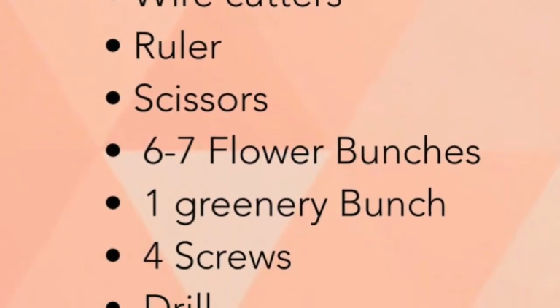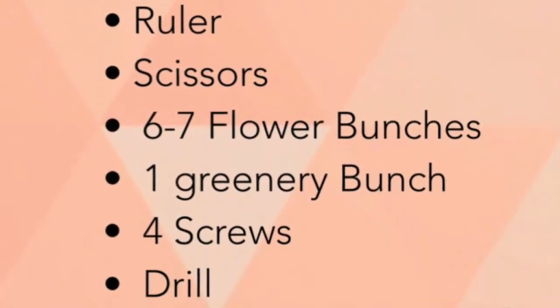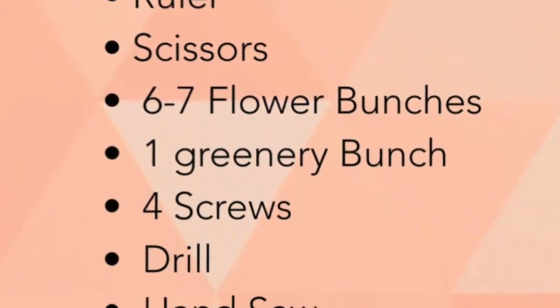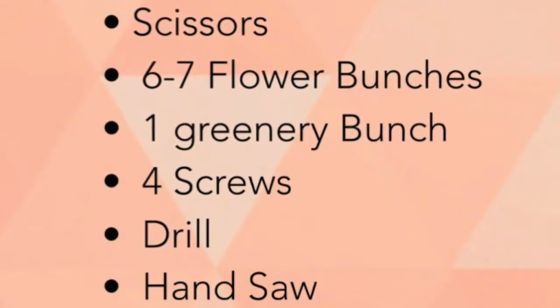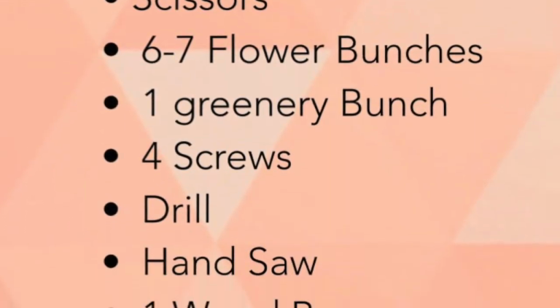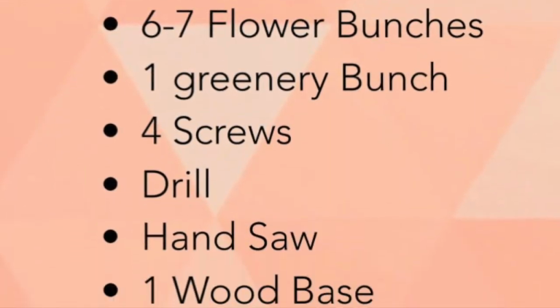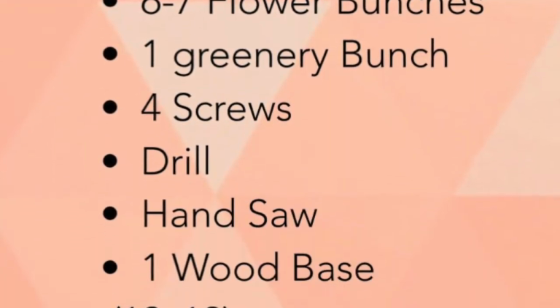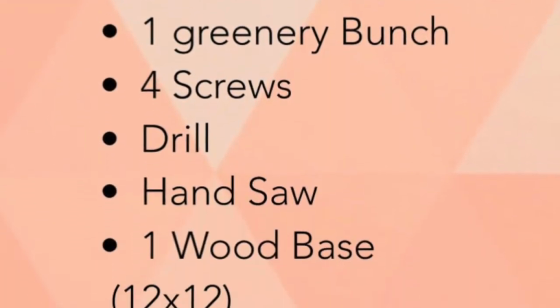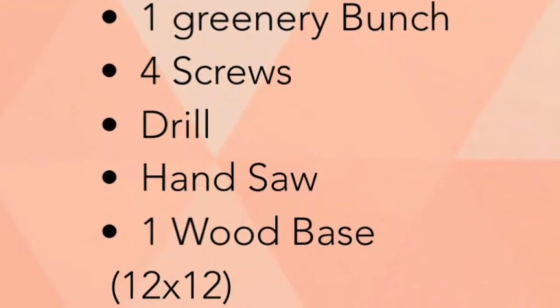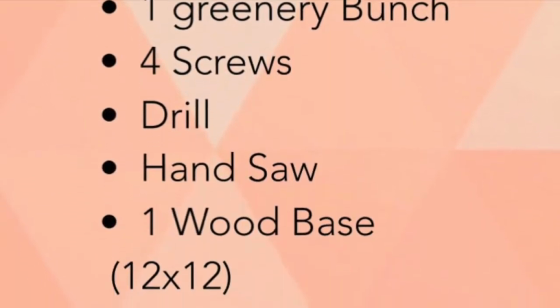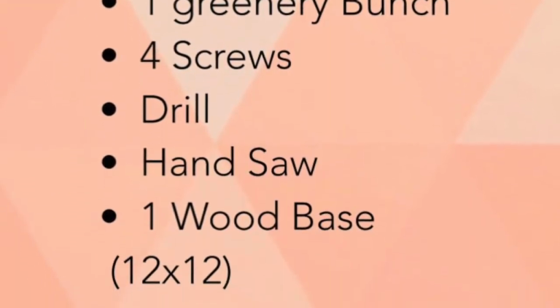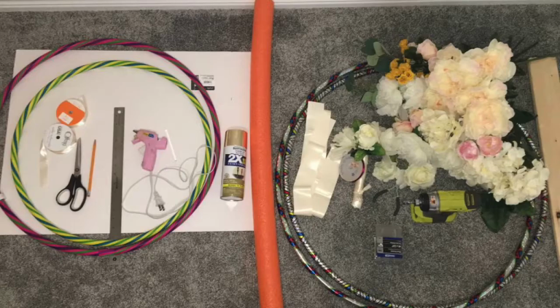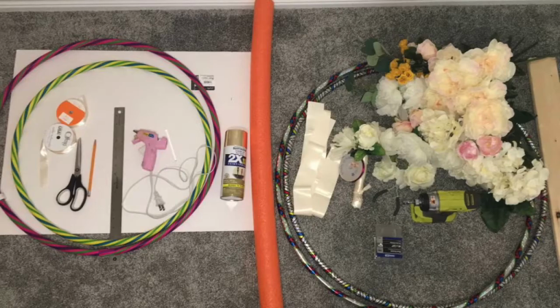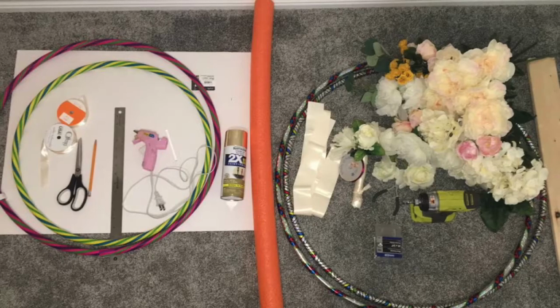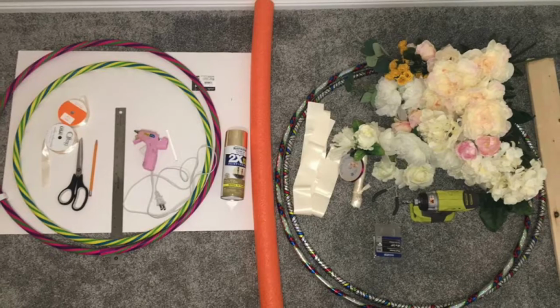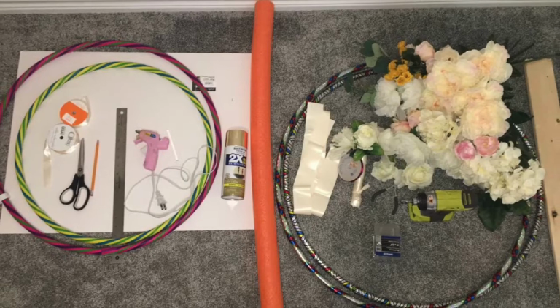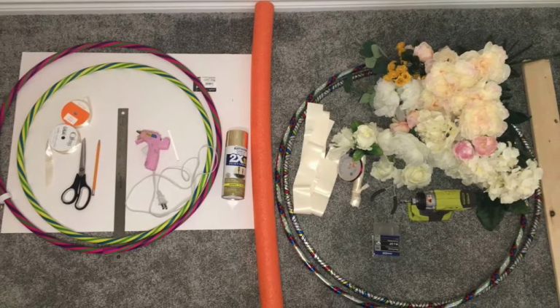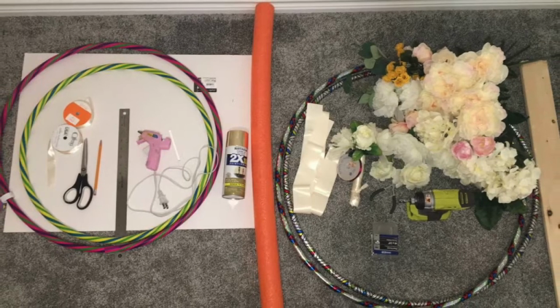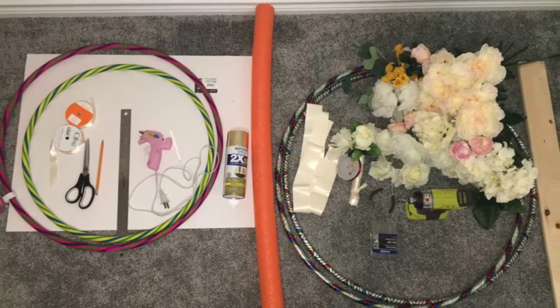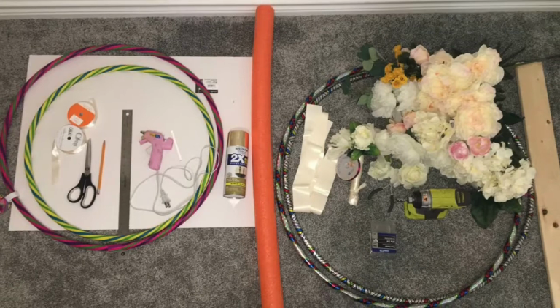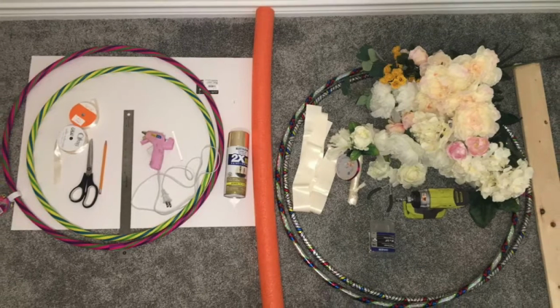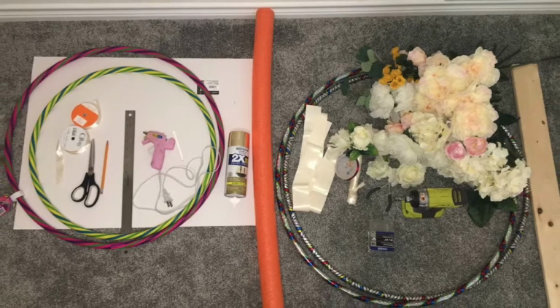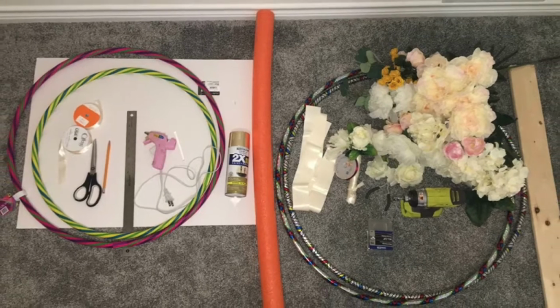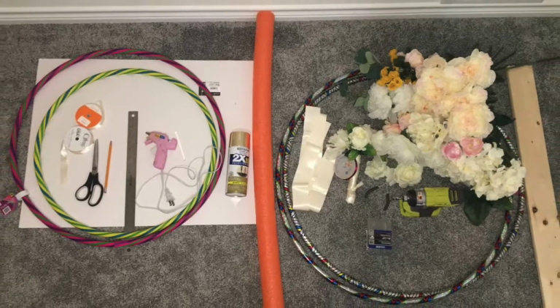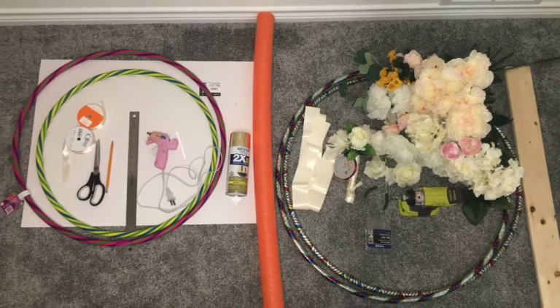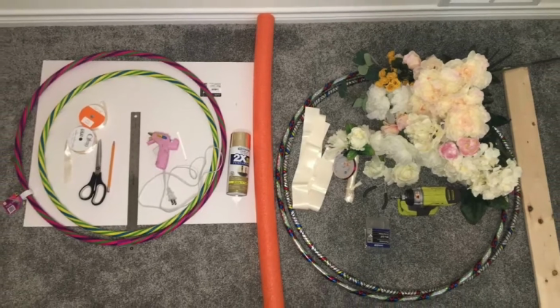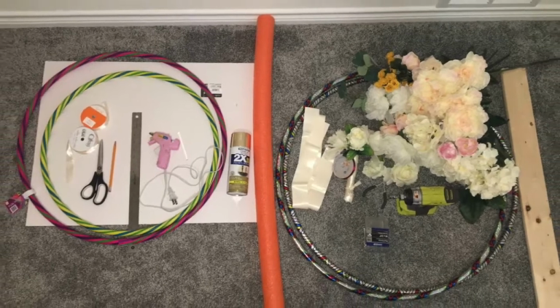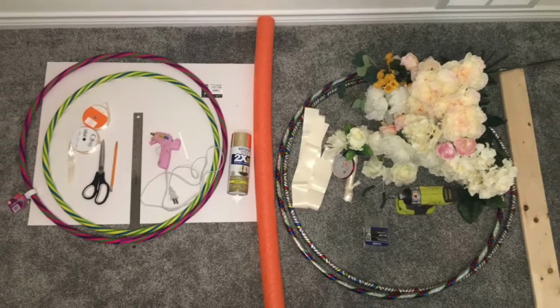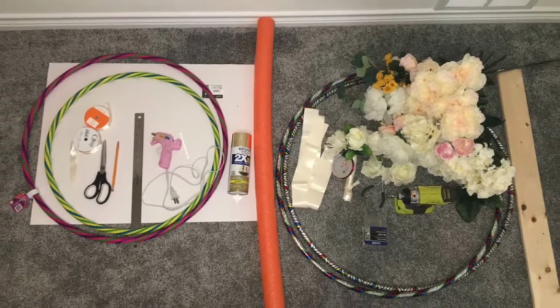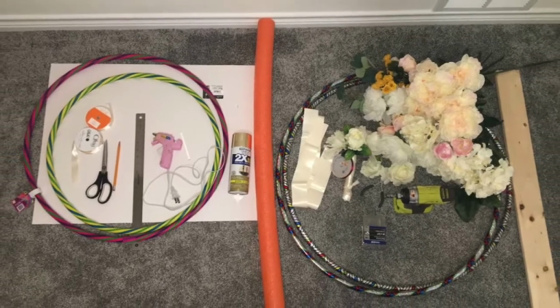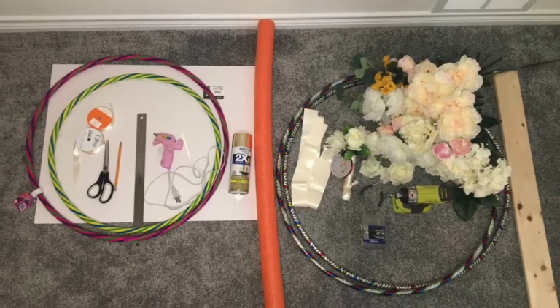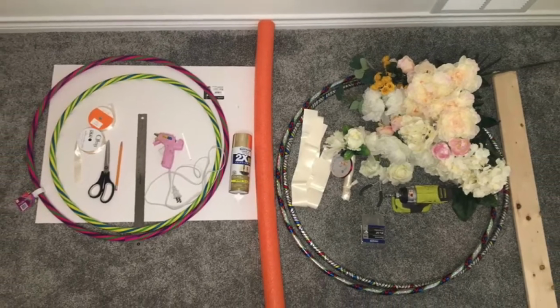Here are some of the supplies you will be needing to make these three ring hula hoops.